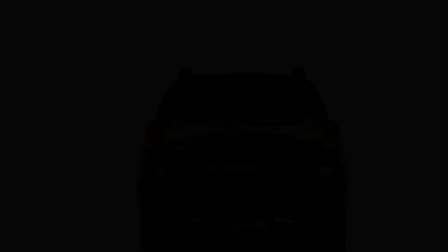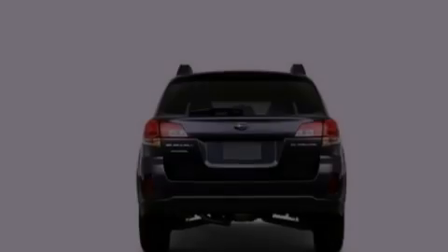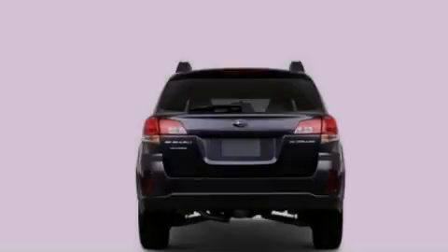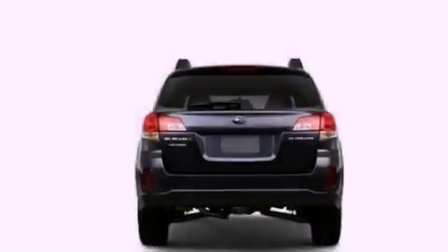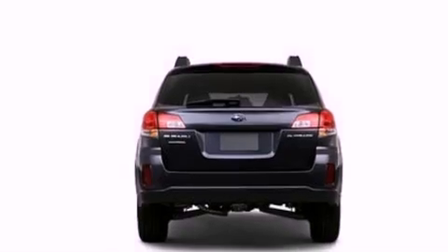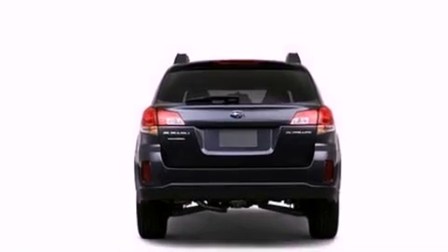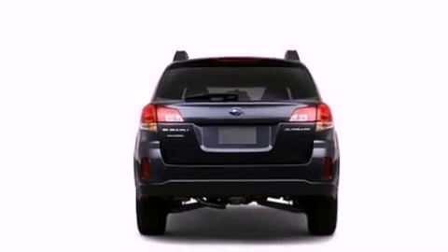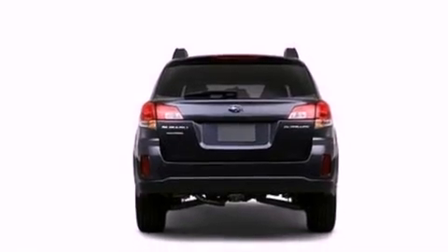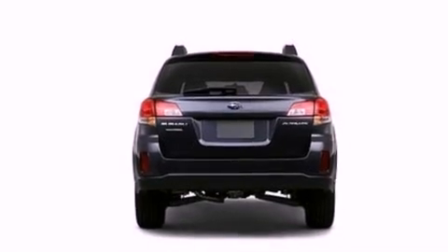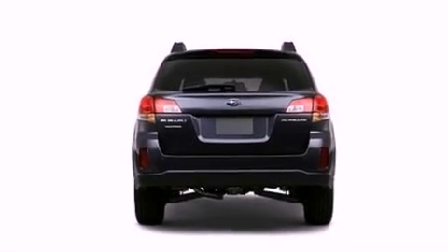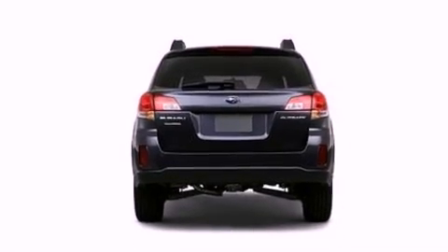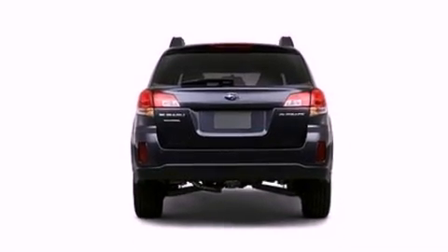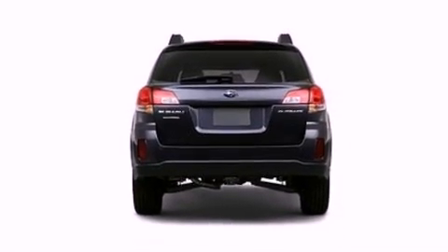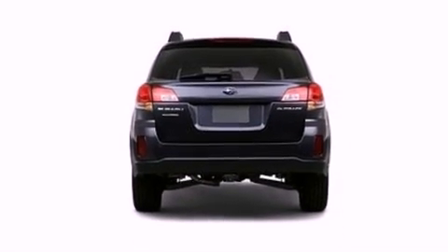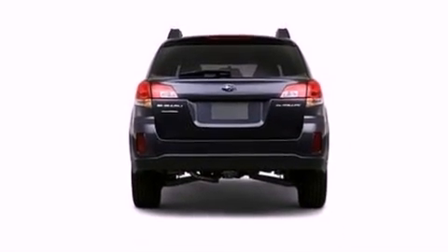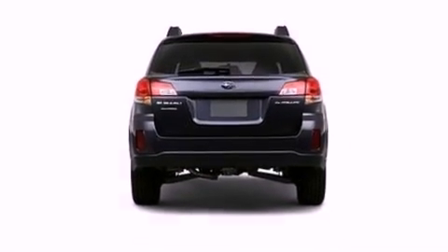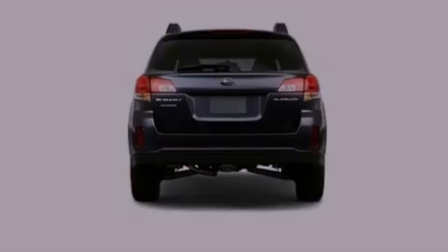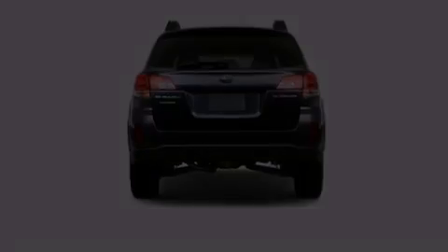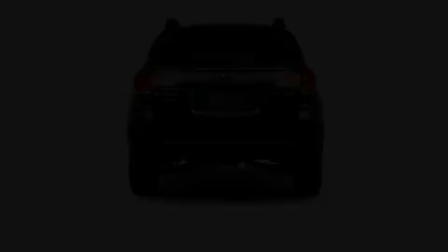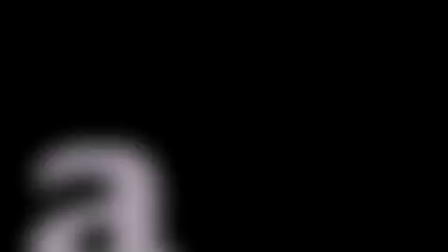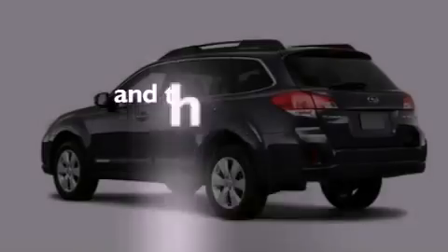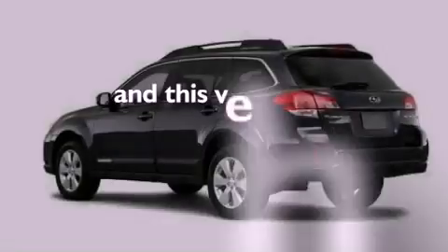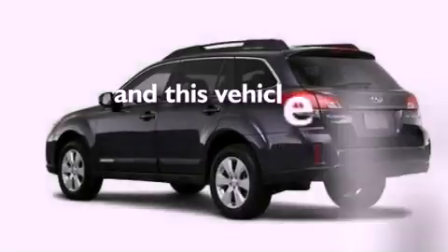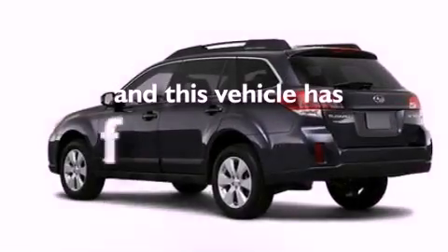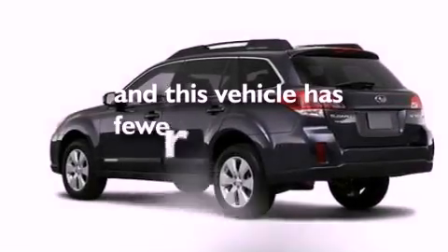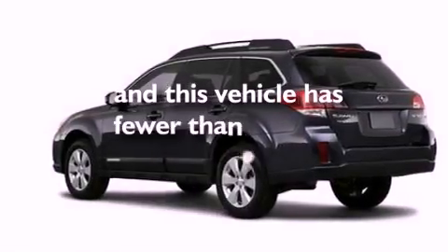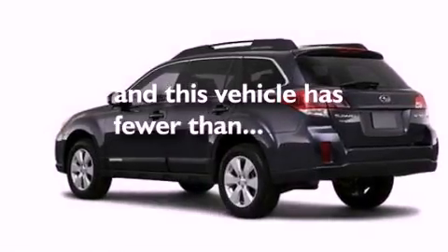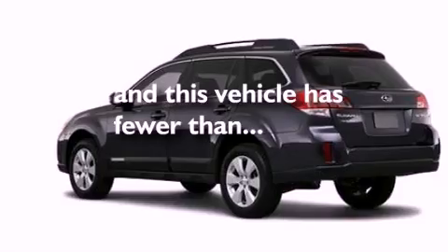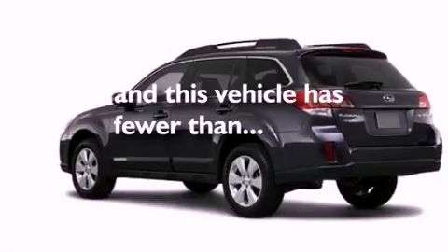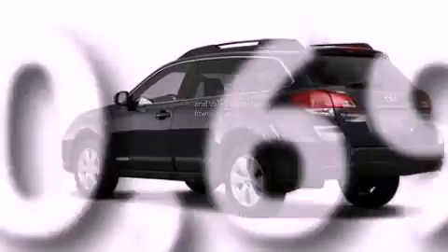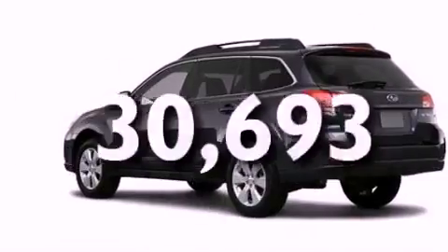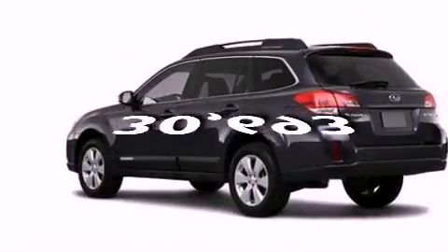A rear spoiler, dusk-sensing headlights, air conditioning, and this vehicle has fewer than 31,000 miles on the odometer.